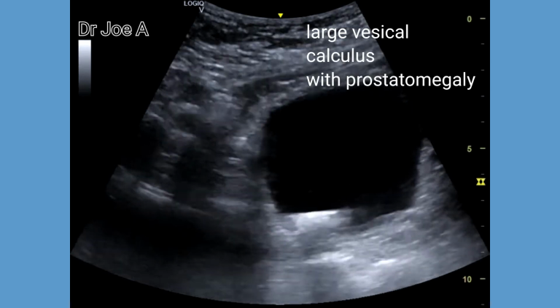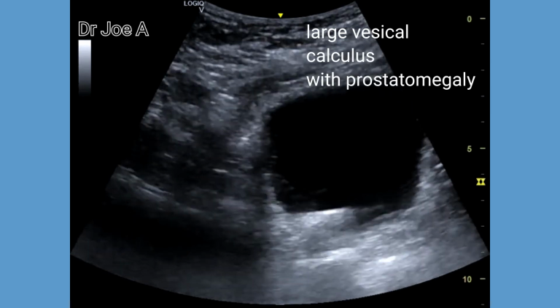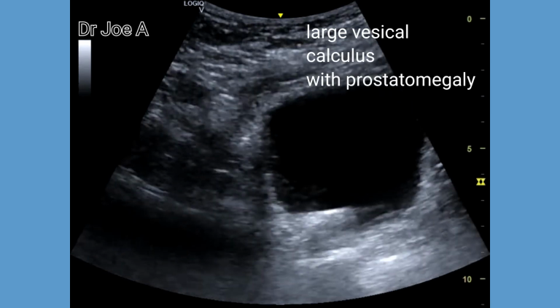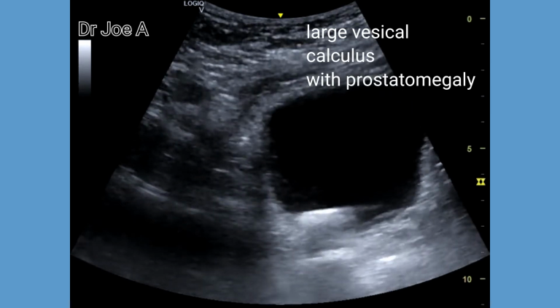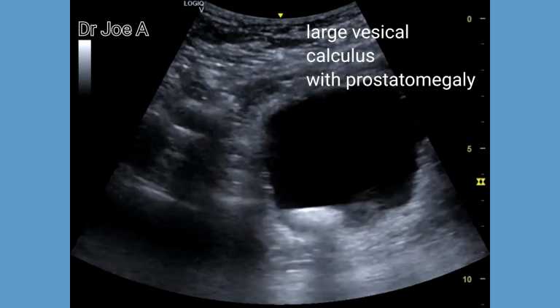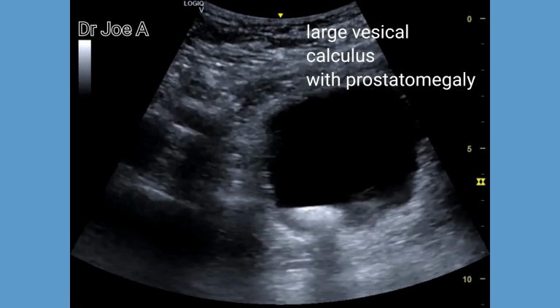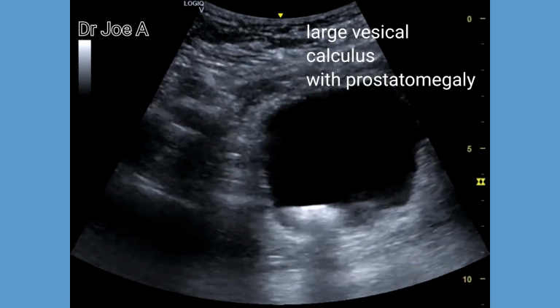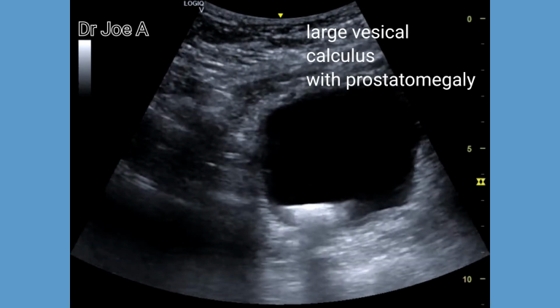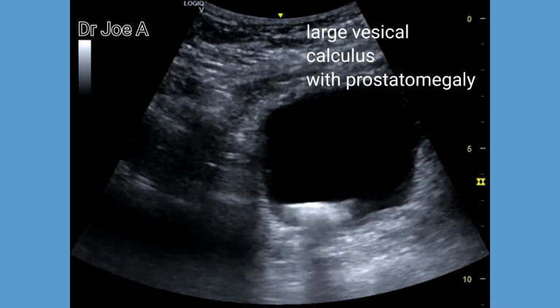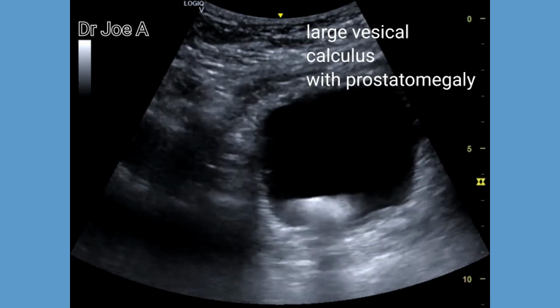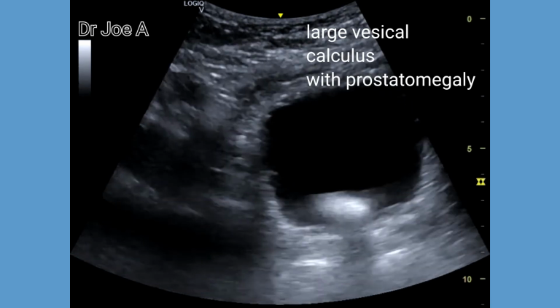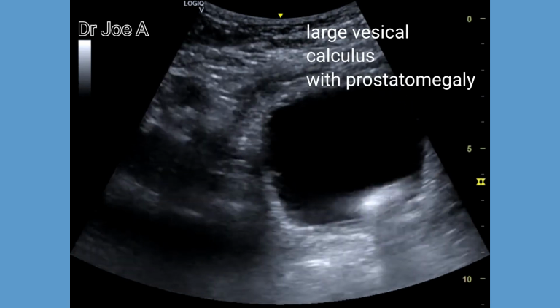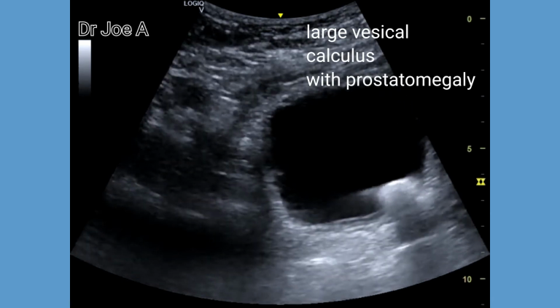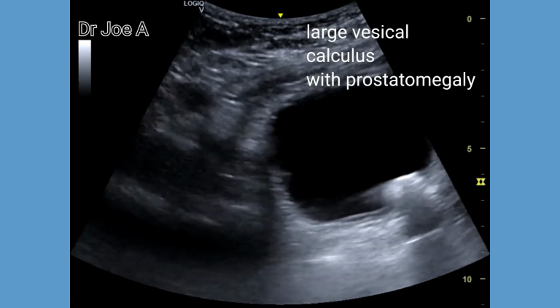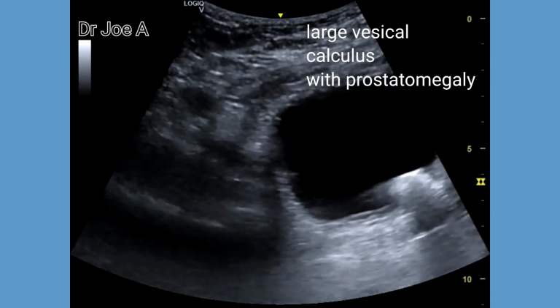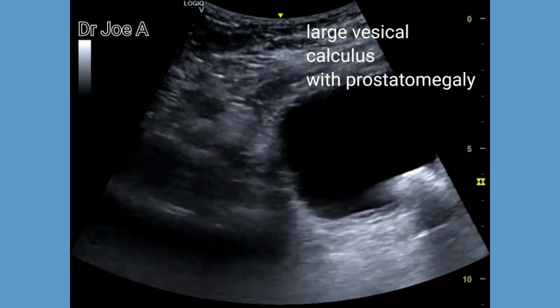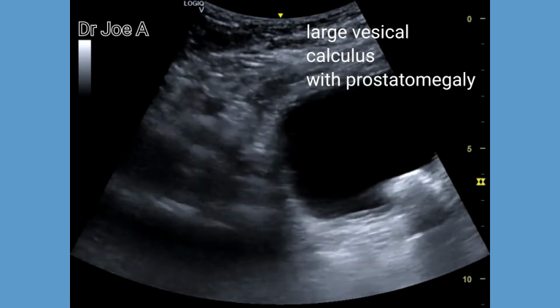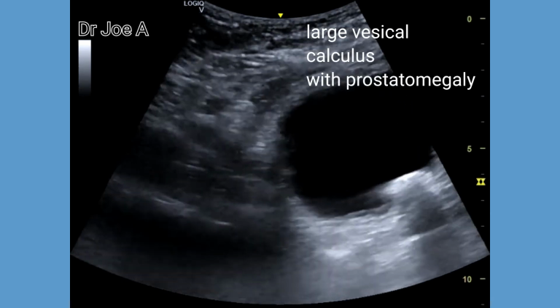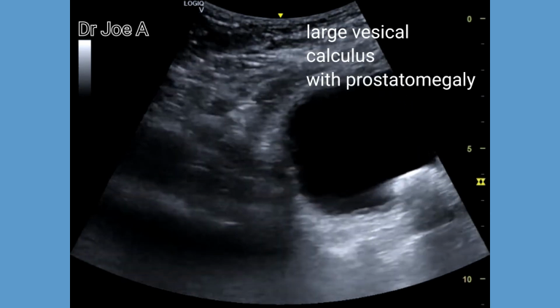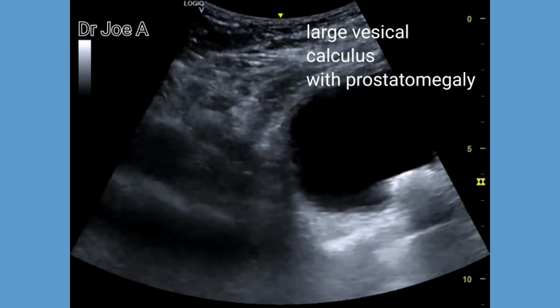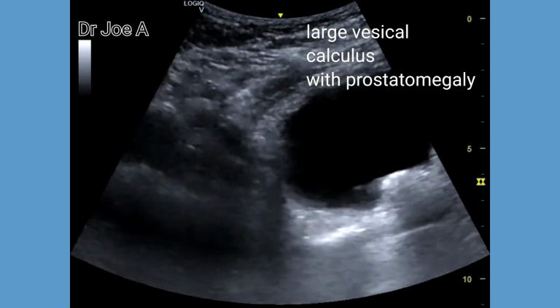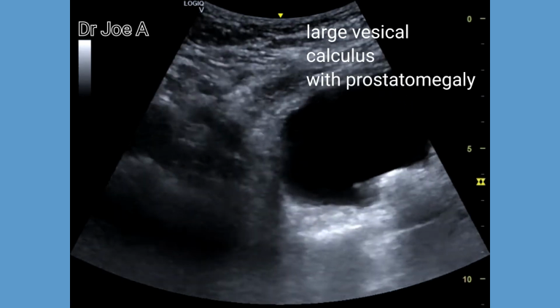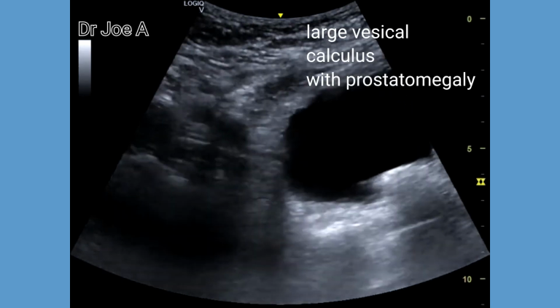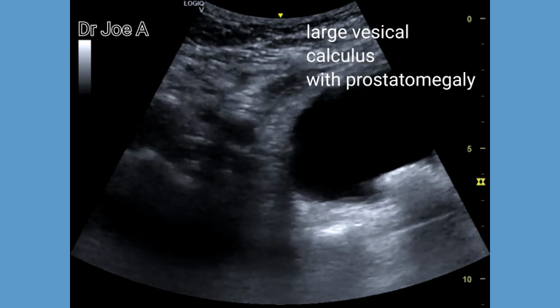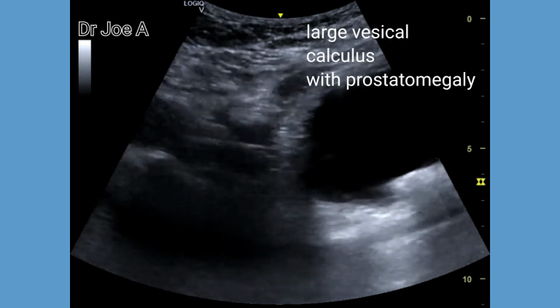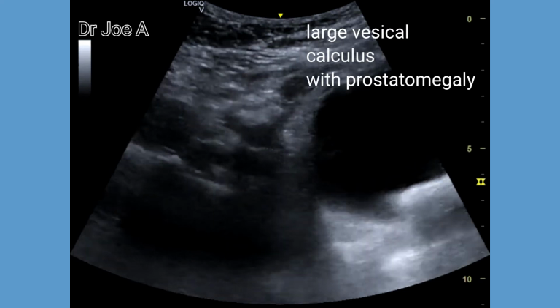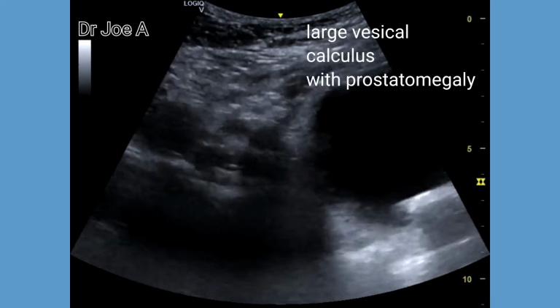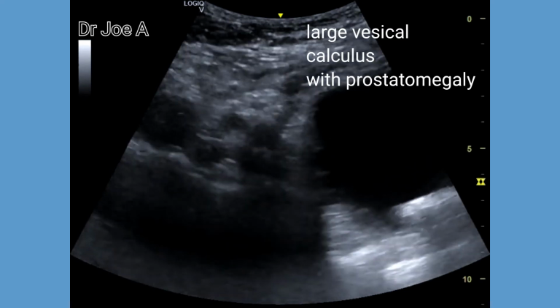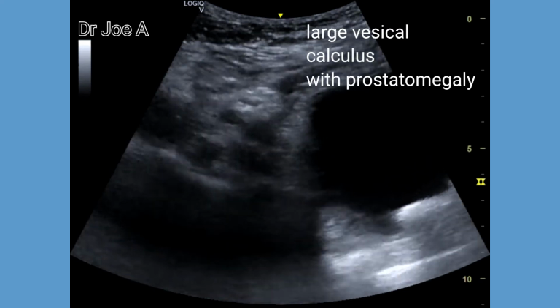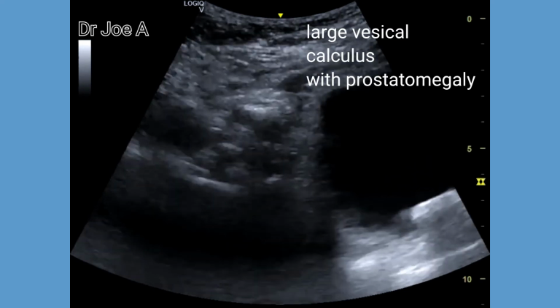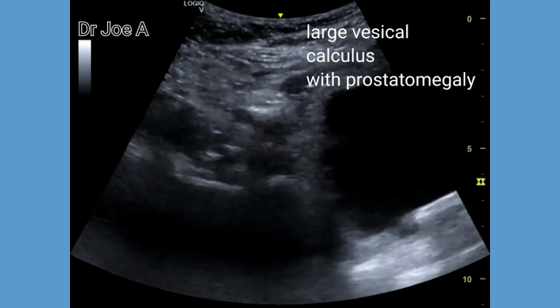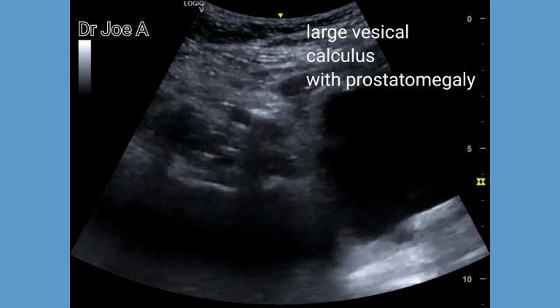Observe the presence of a strong acoustic shadow posterior to the calculus.